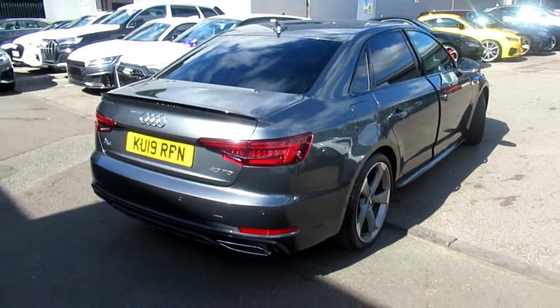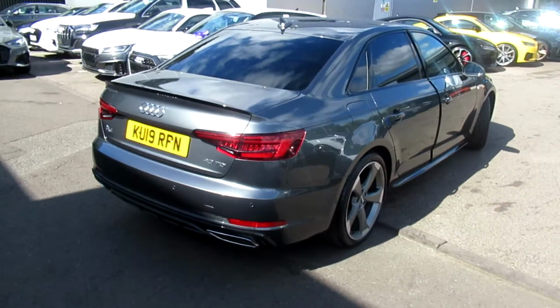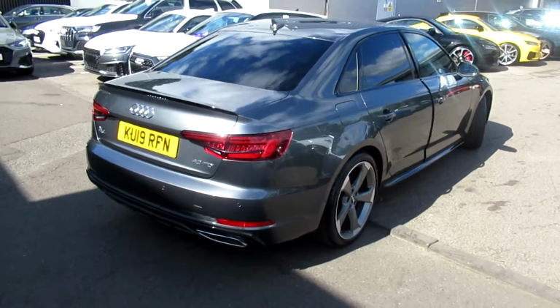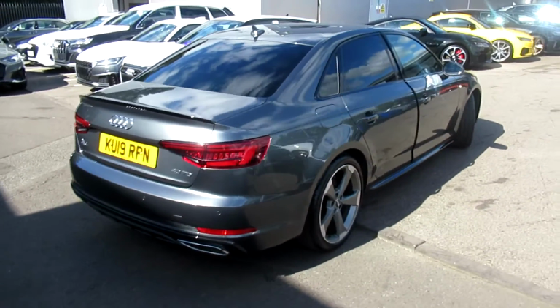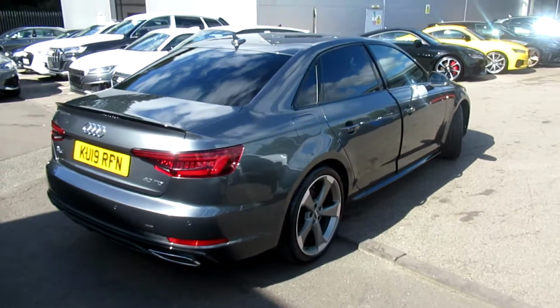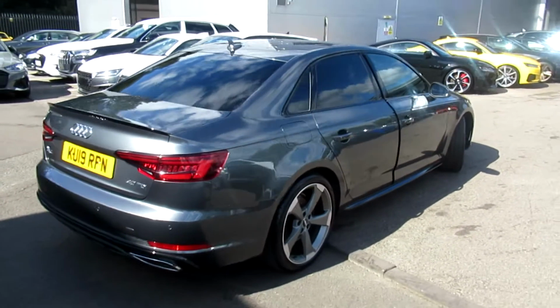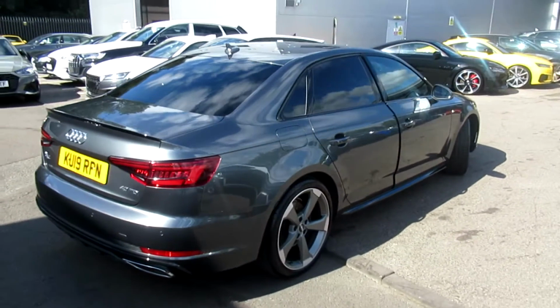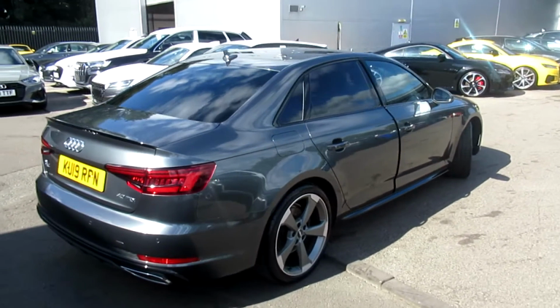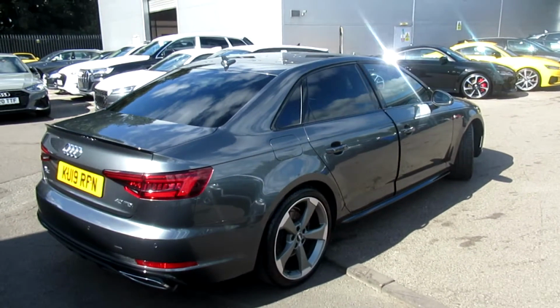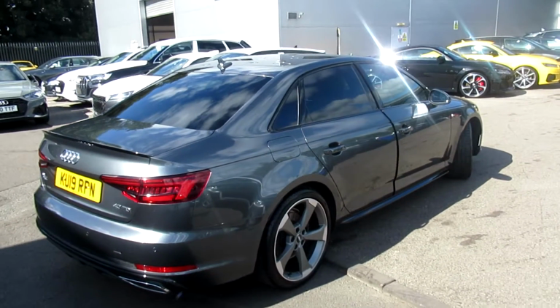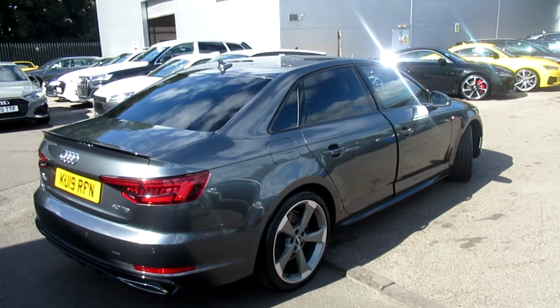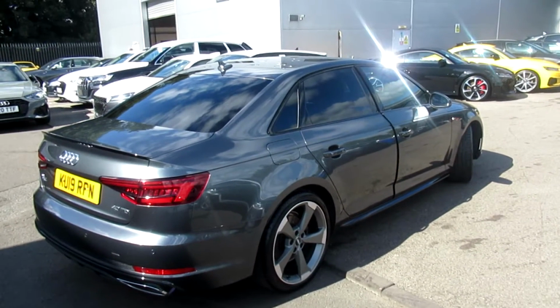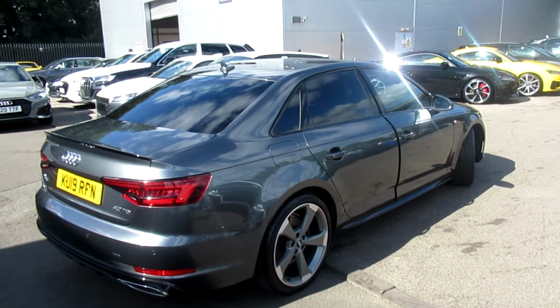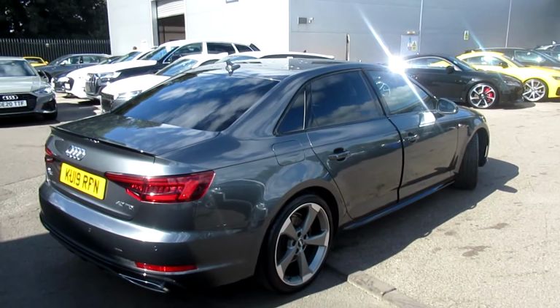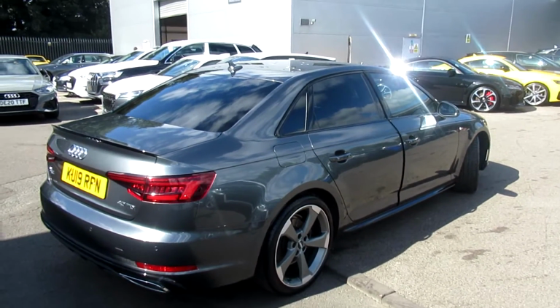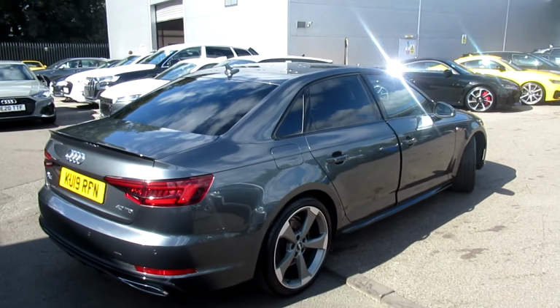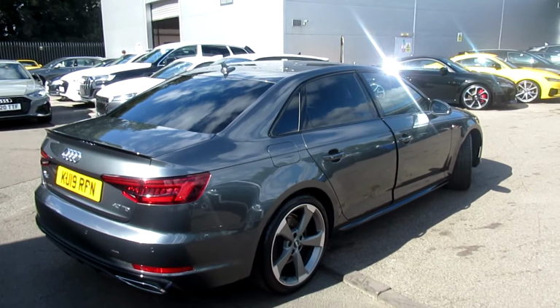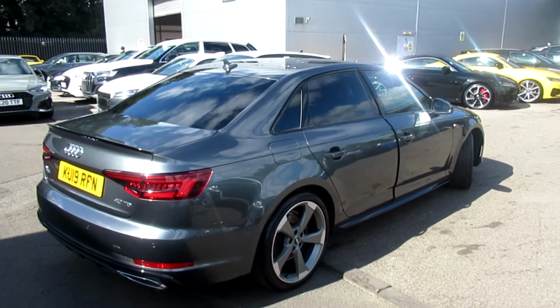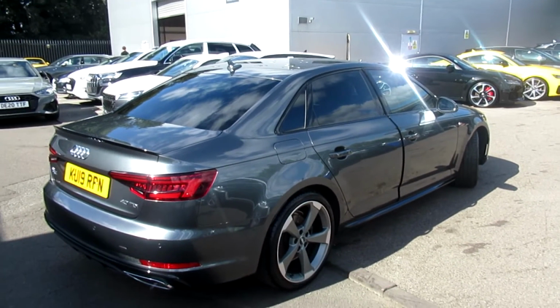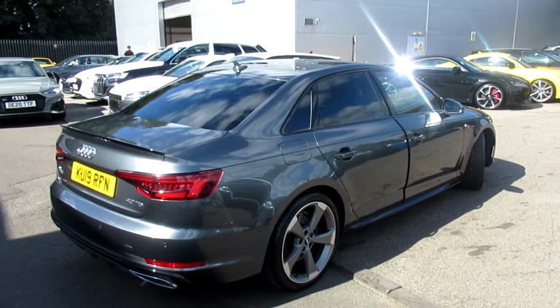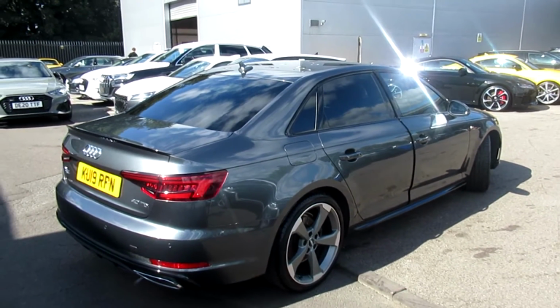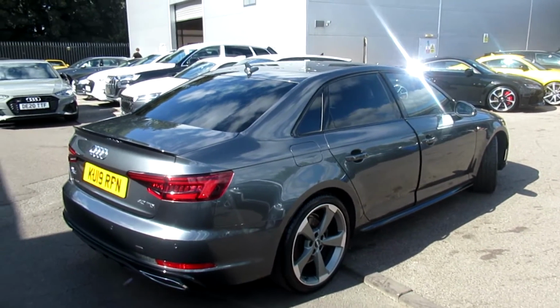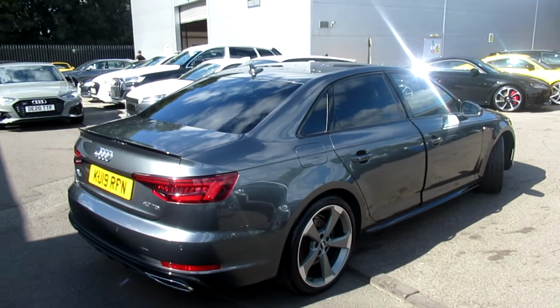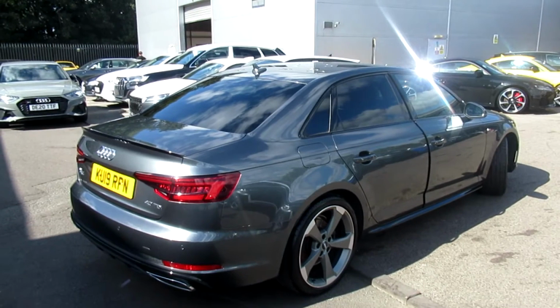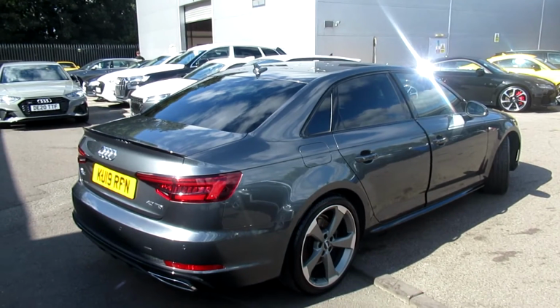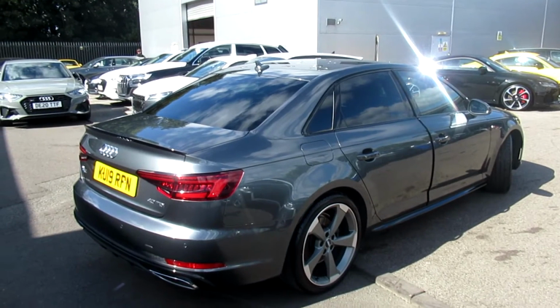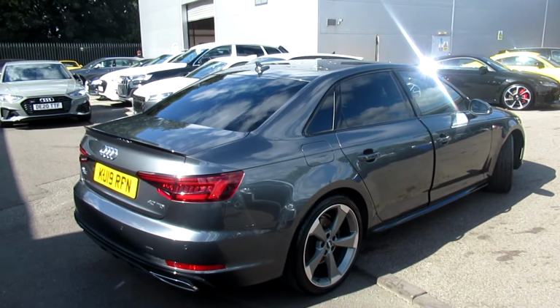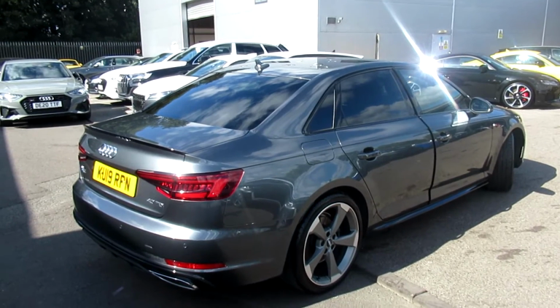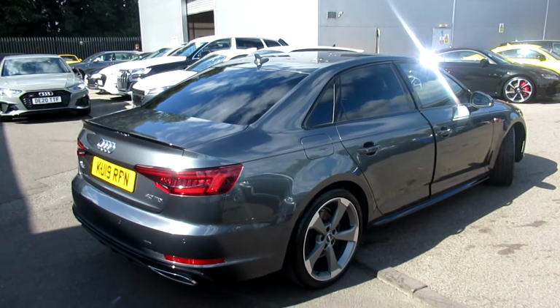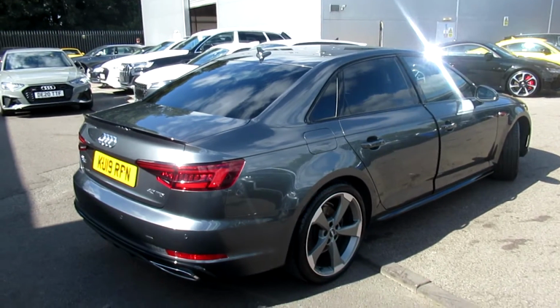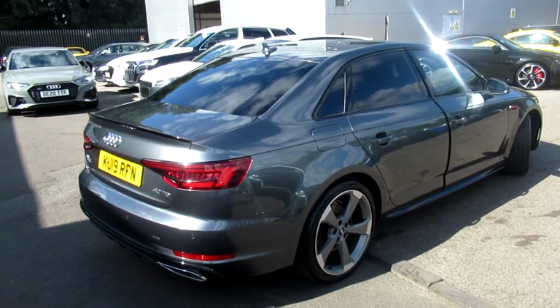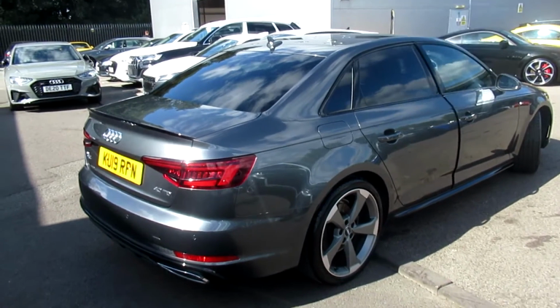Now this is an Audi Used Approved vehicle, so you will get the 2 years warranty and 2 years roadside assistance.